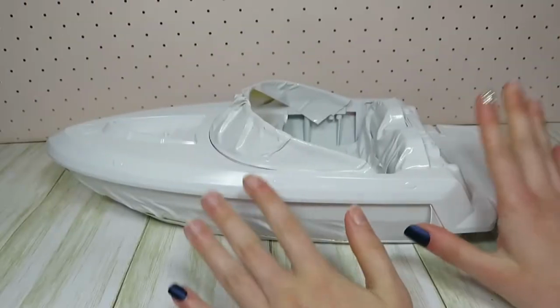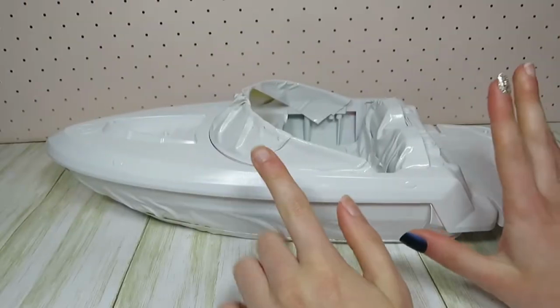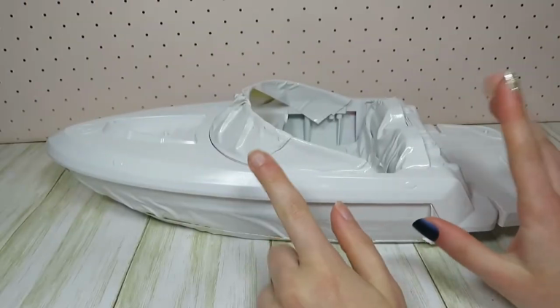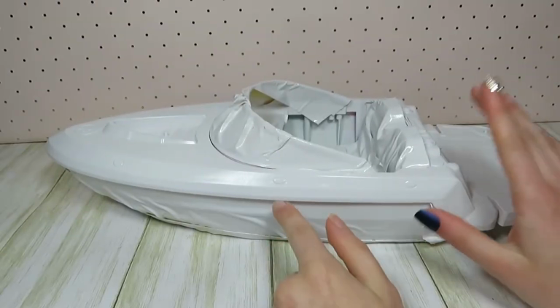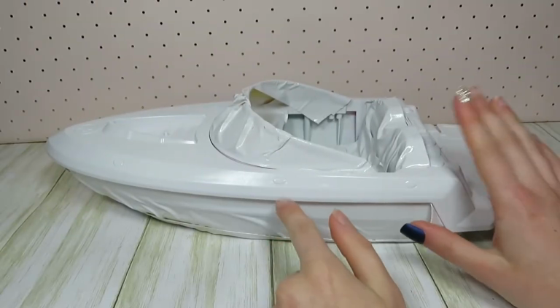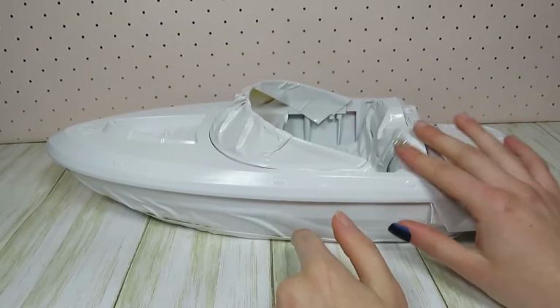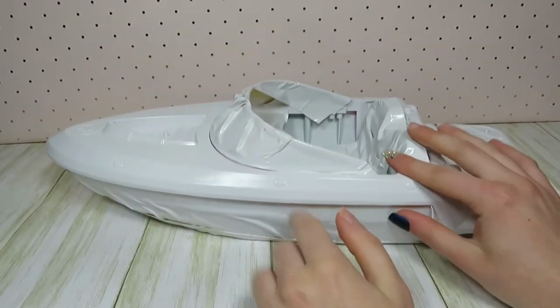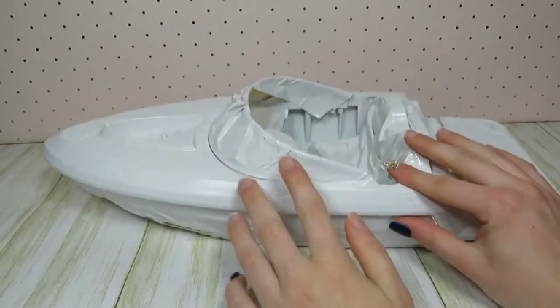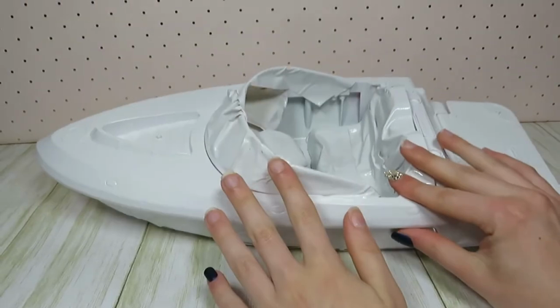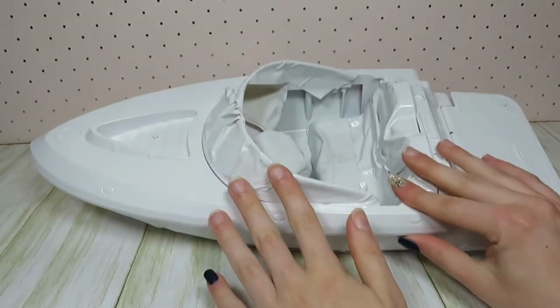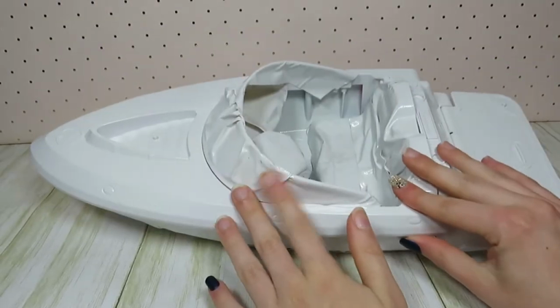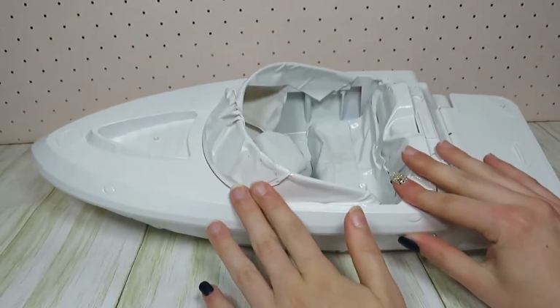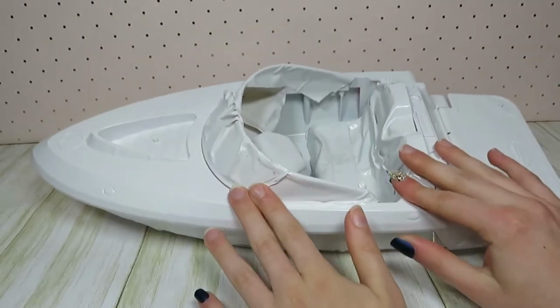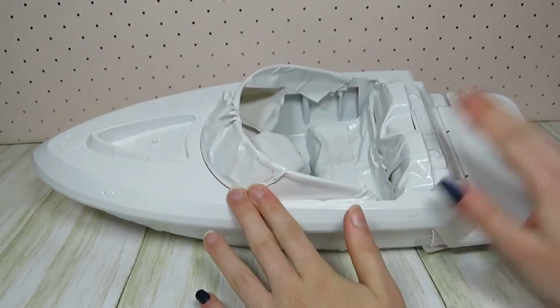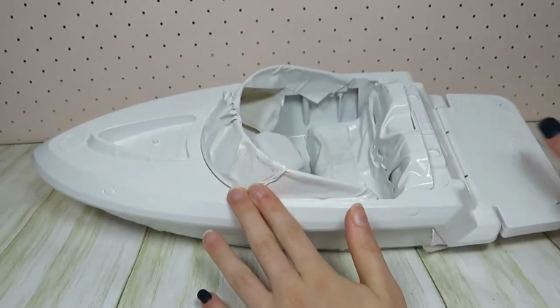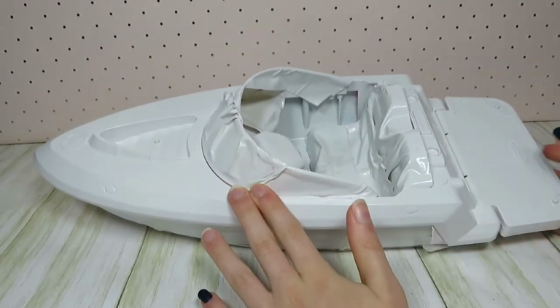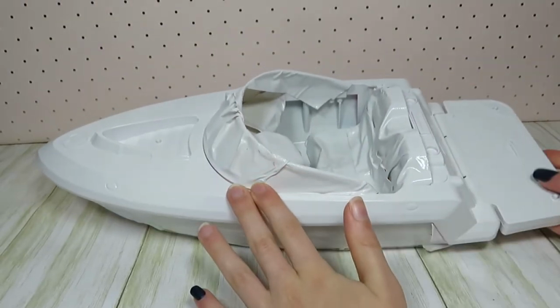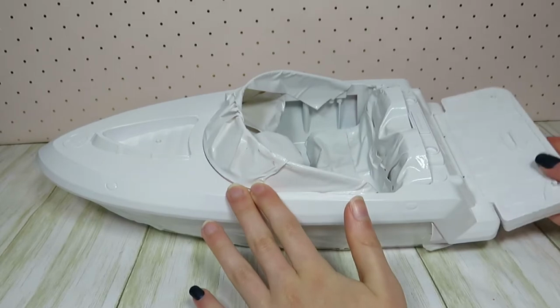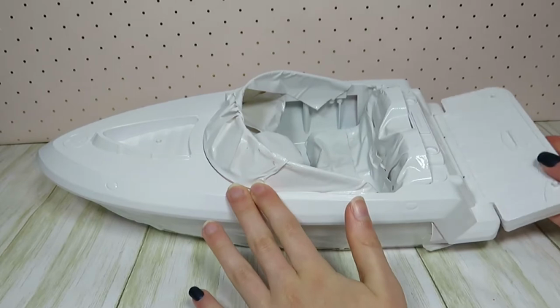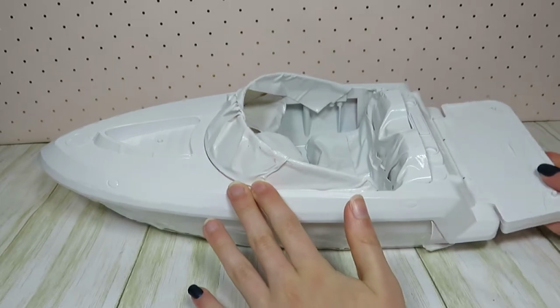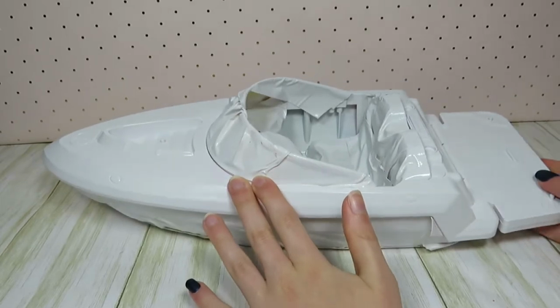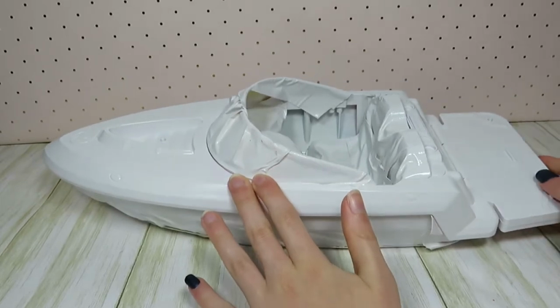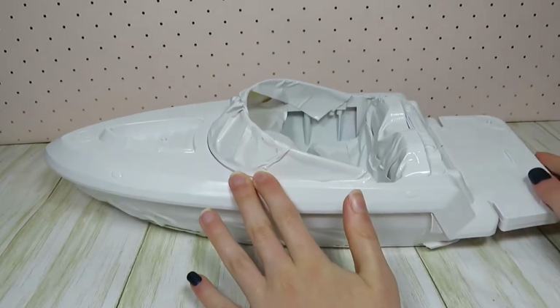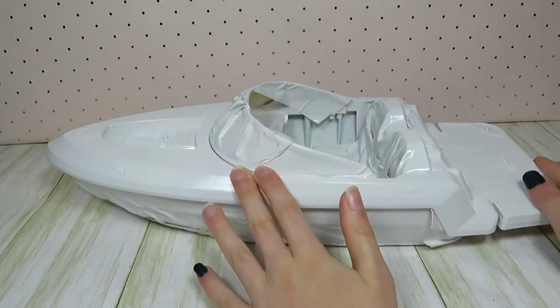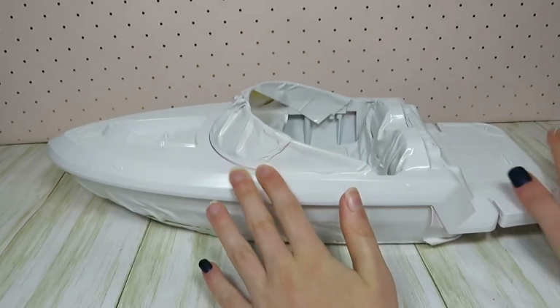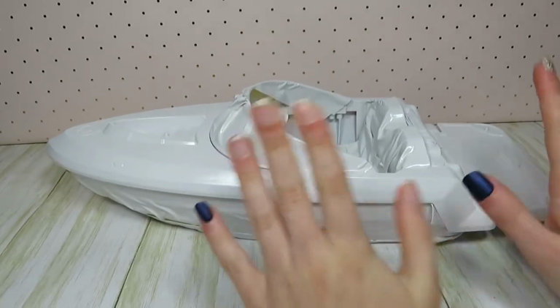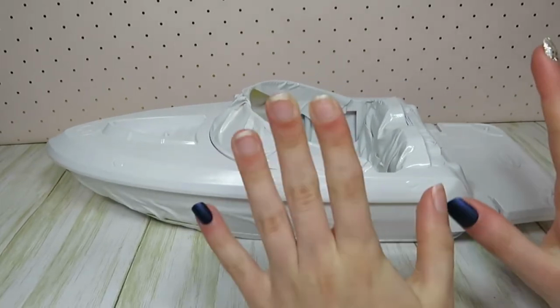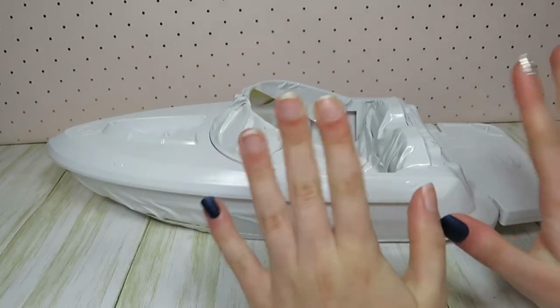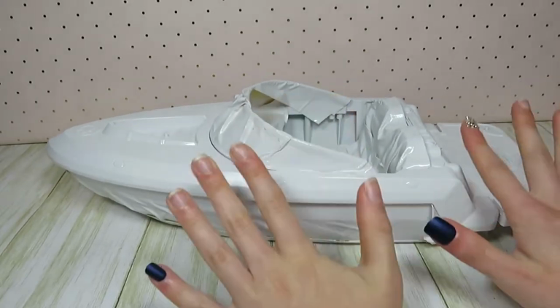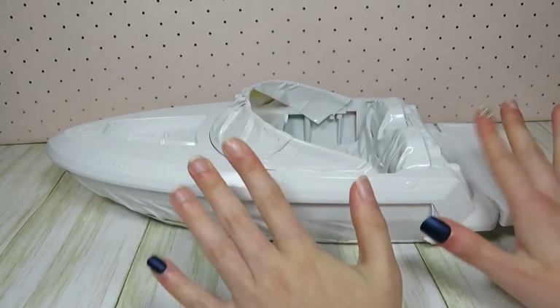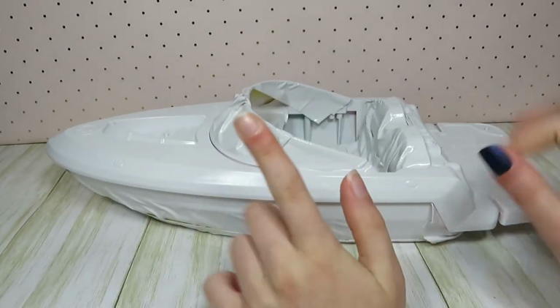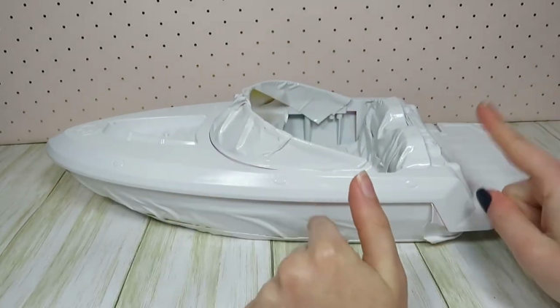Here is our dock after we have completed it. It is a little bit lopsided due to my measurements not being the most accurate, but I think it looks pretty good. Now that our boat is done drying, I'm going to take off the tape to see what it looks like.